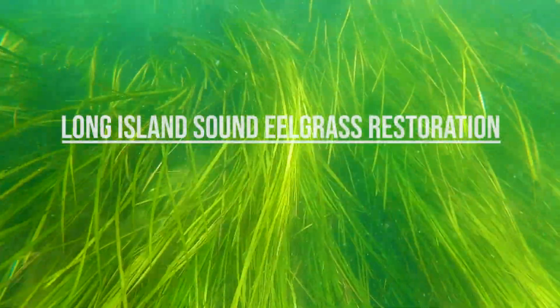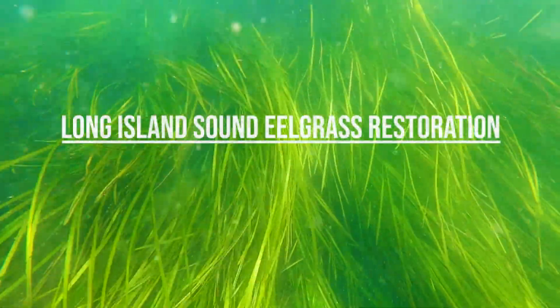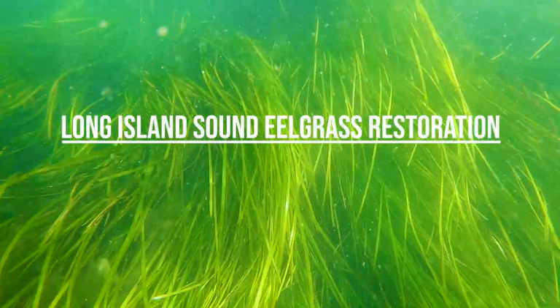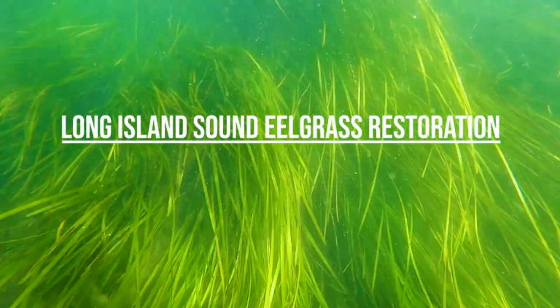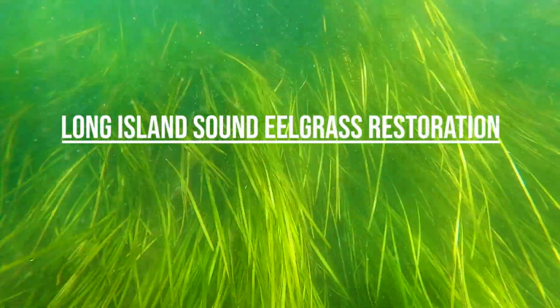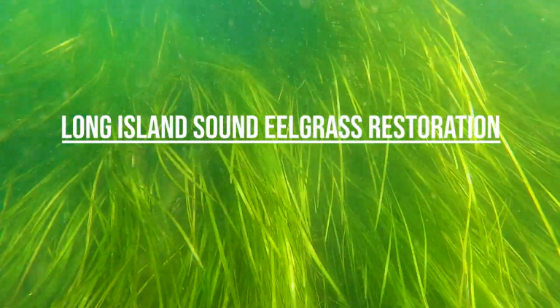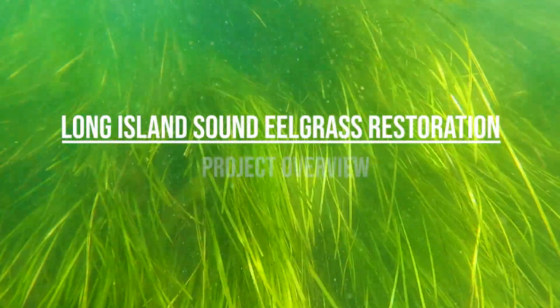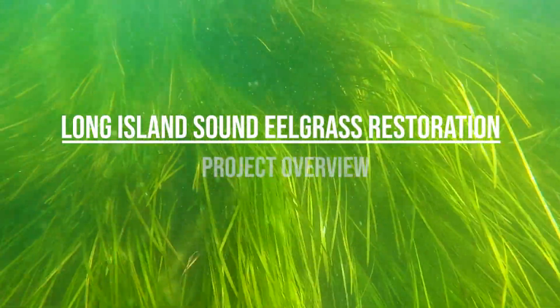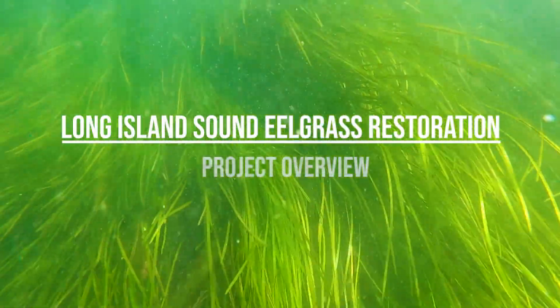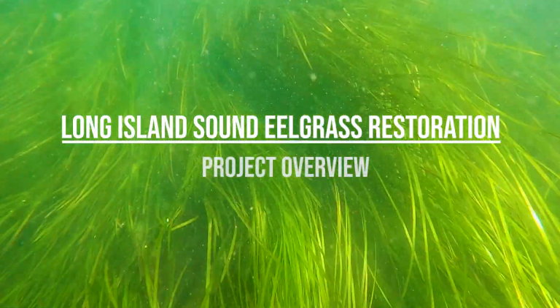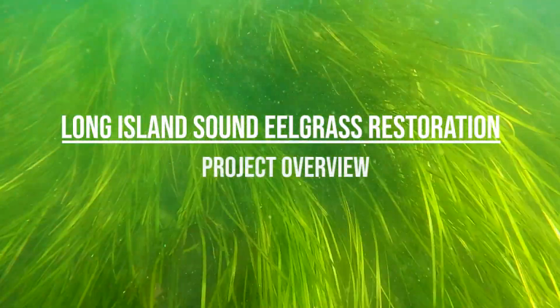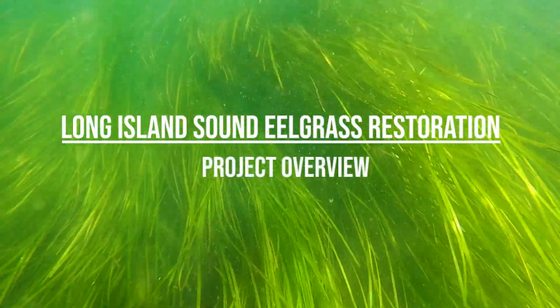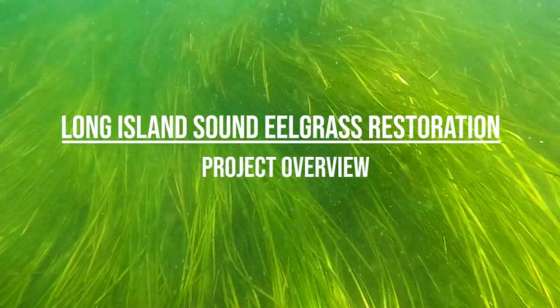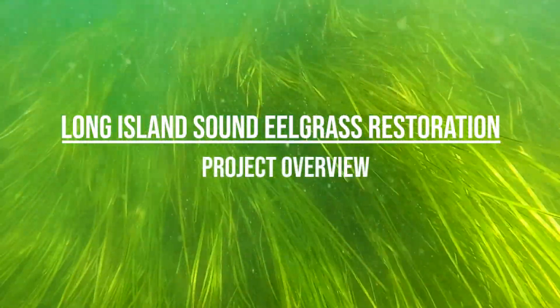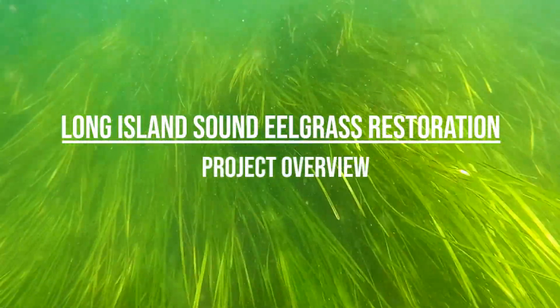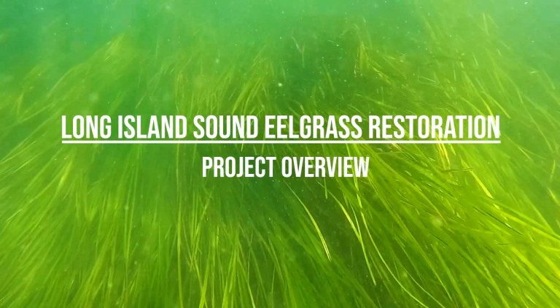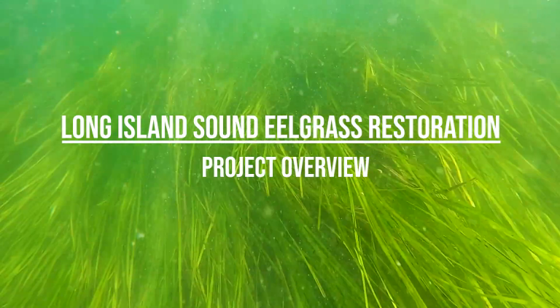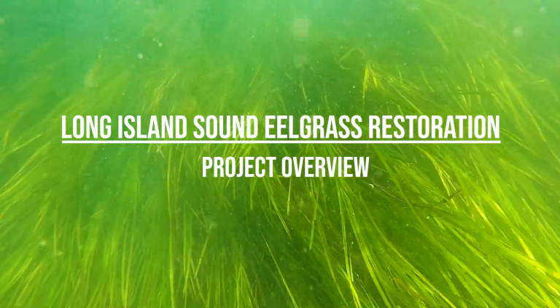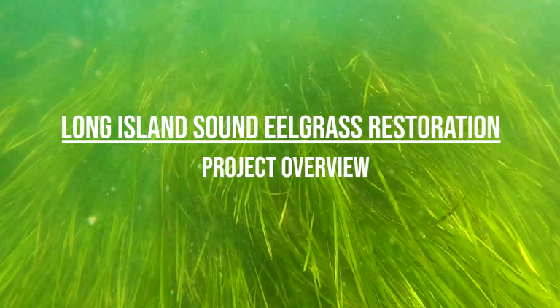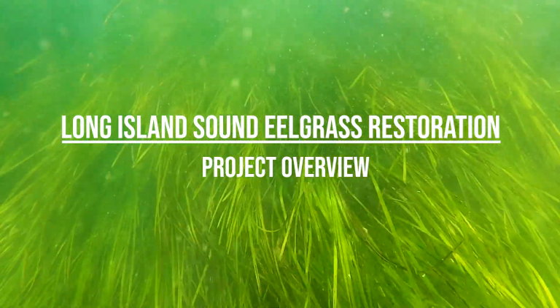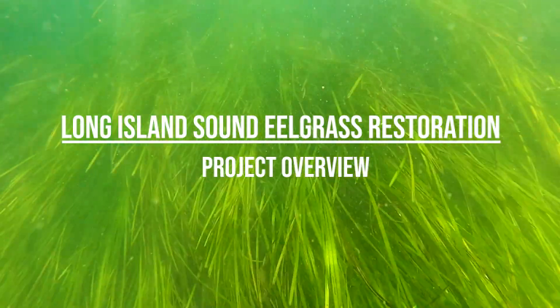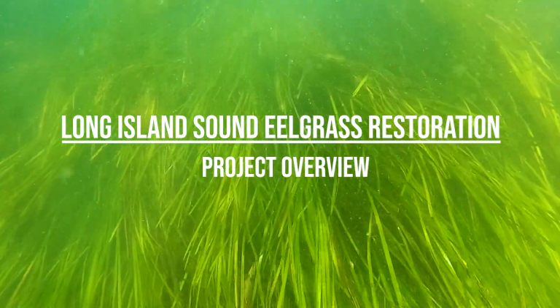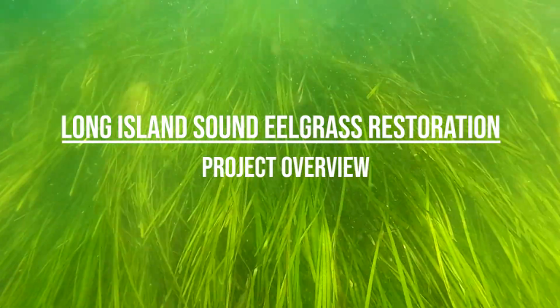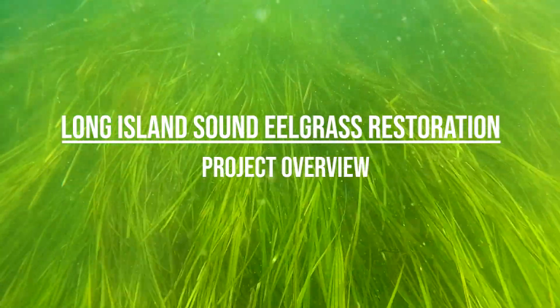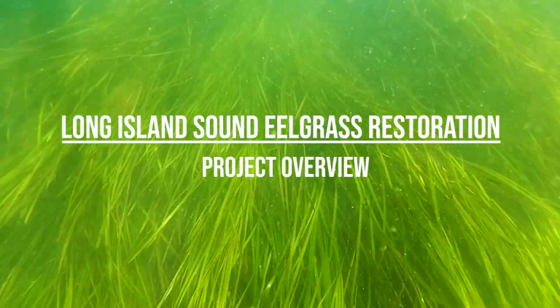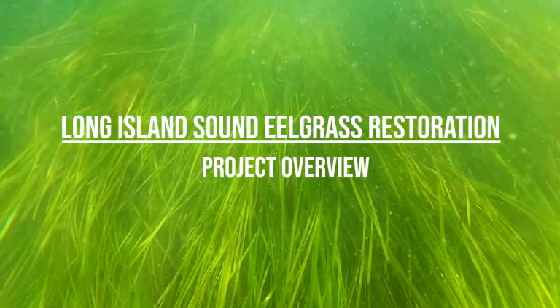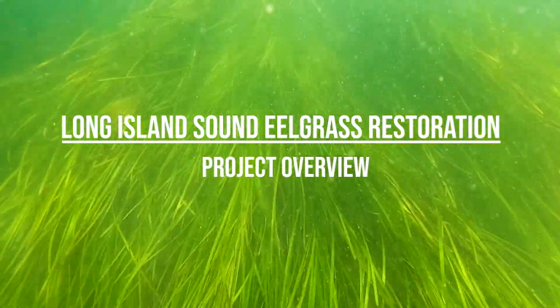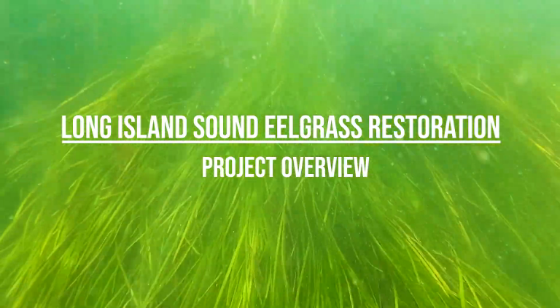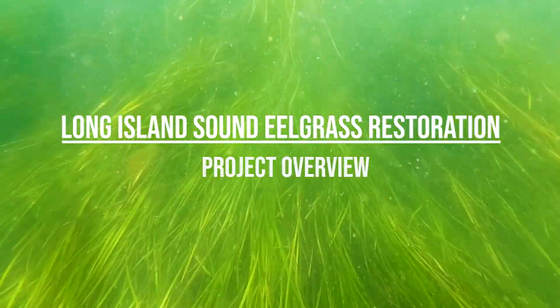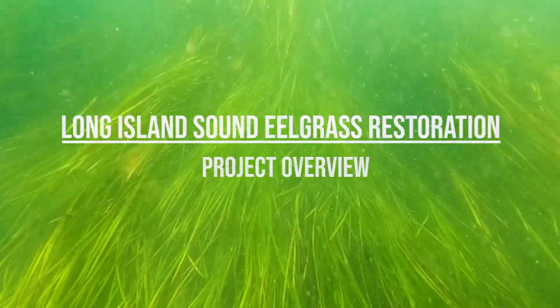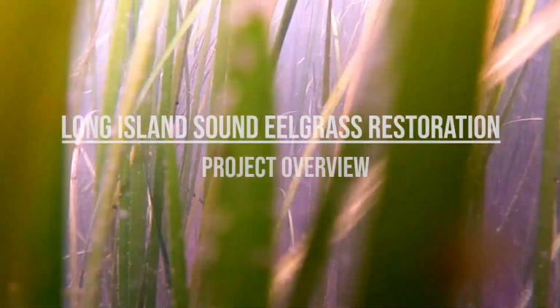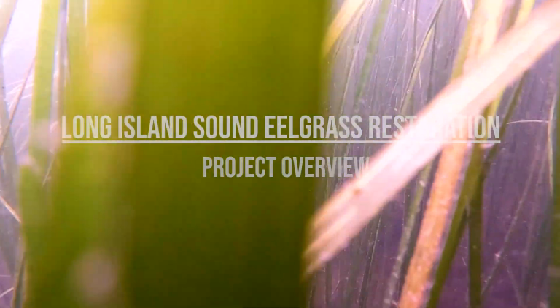Worldwide, there's one football field, or one hectare, of eelgrass lost every half hour.